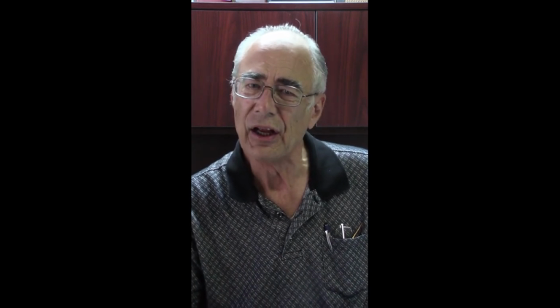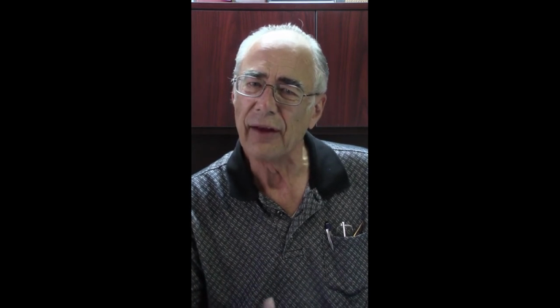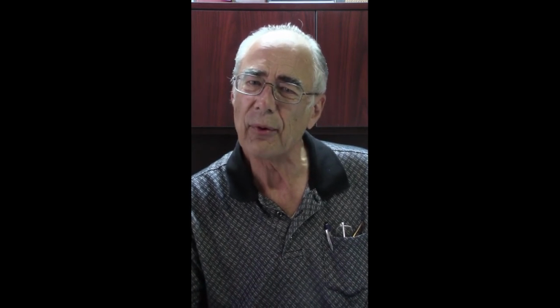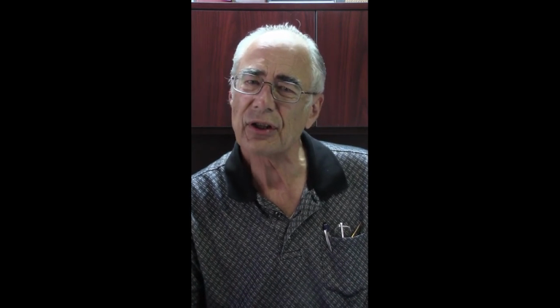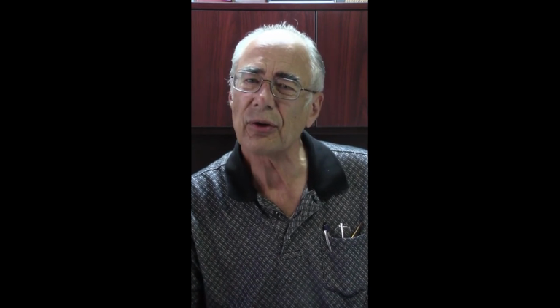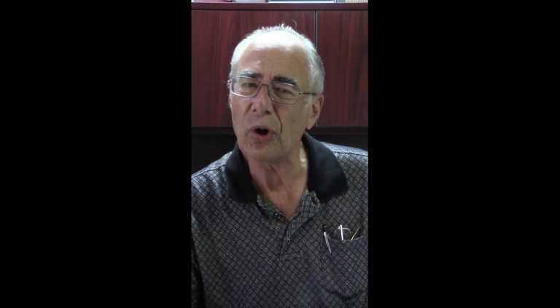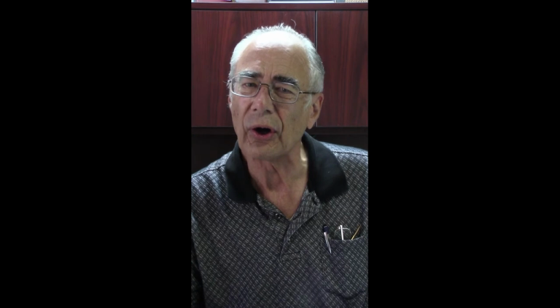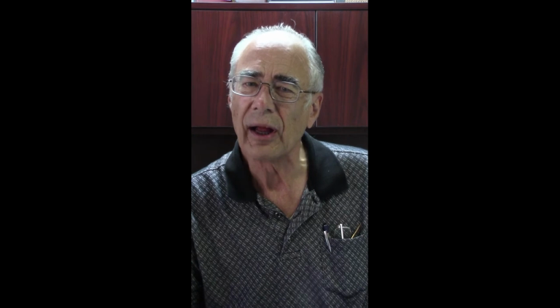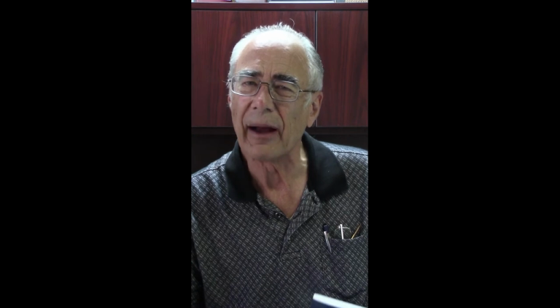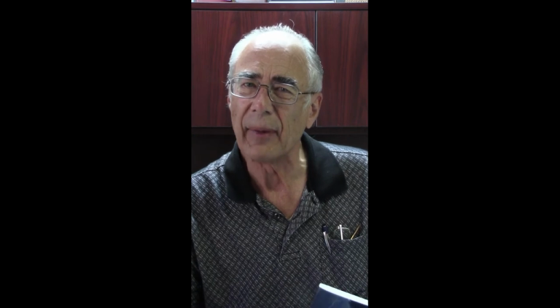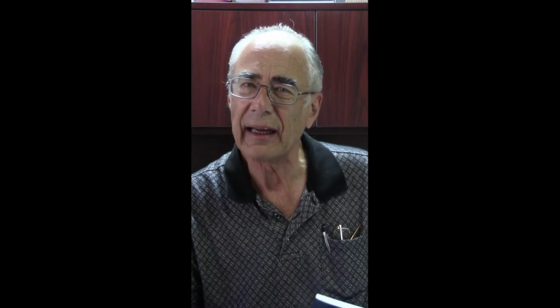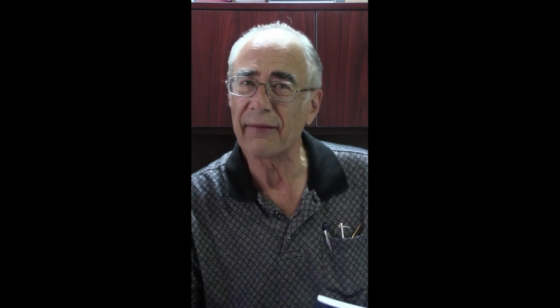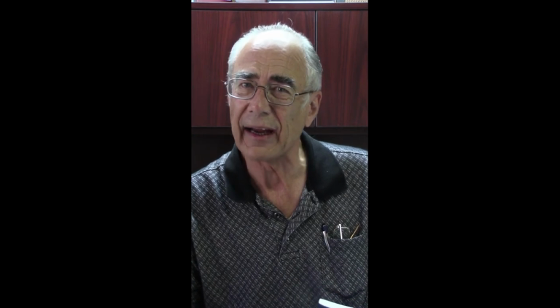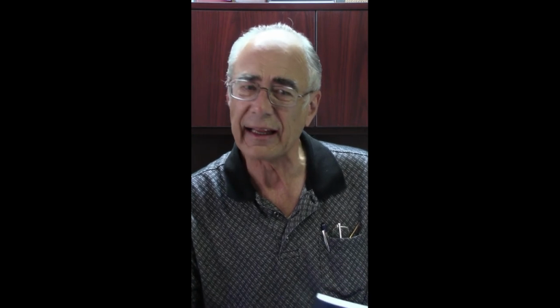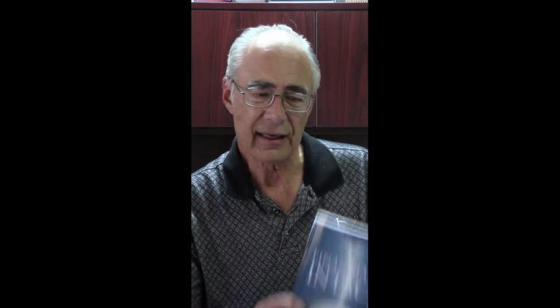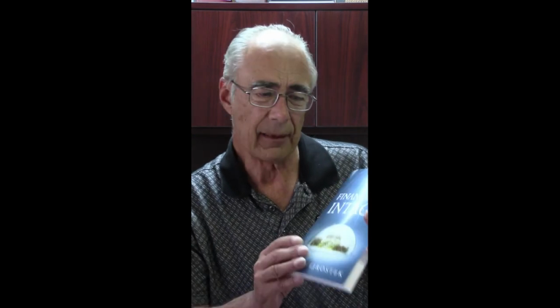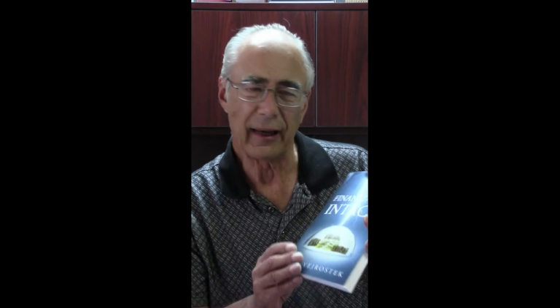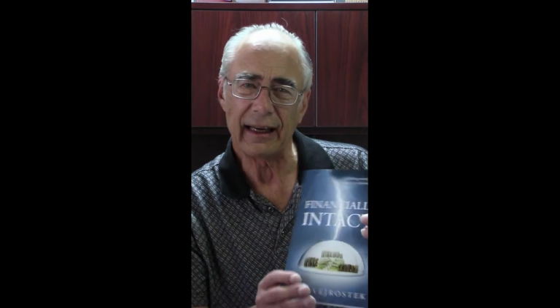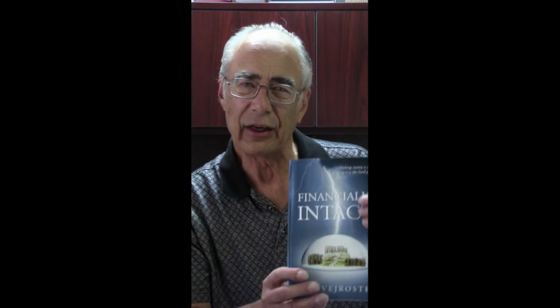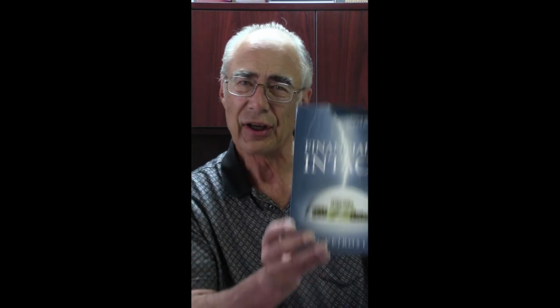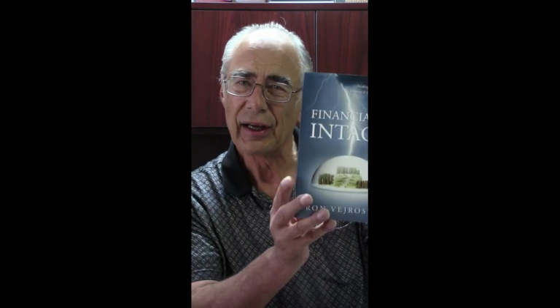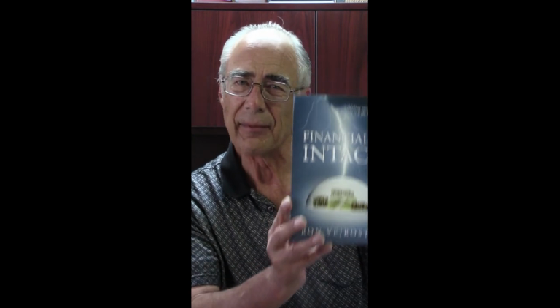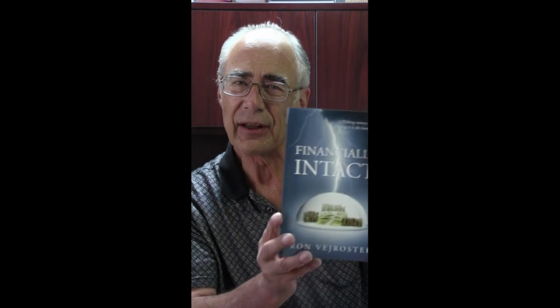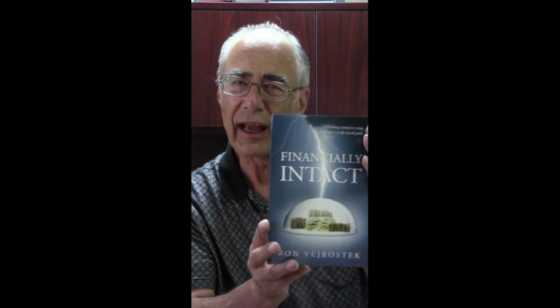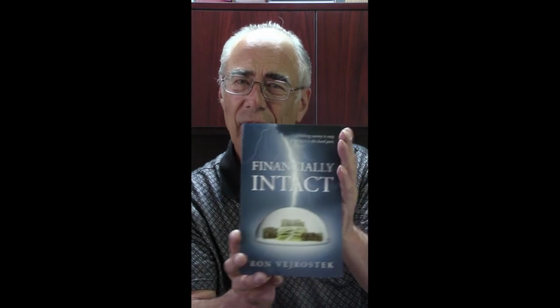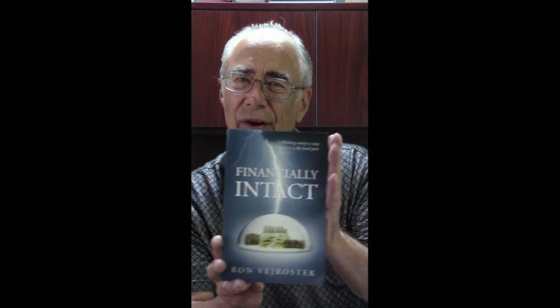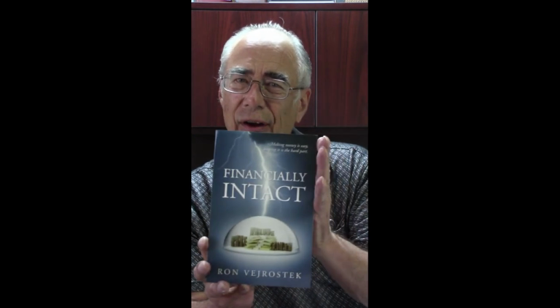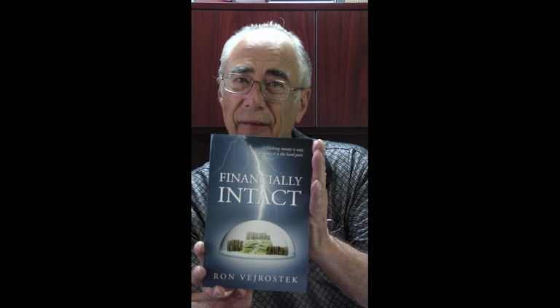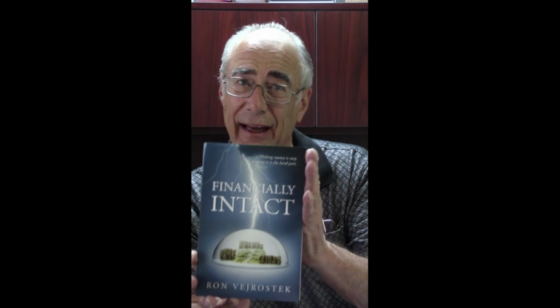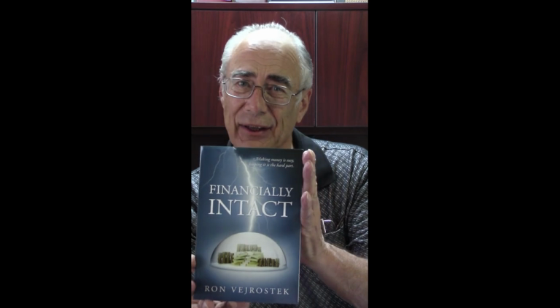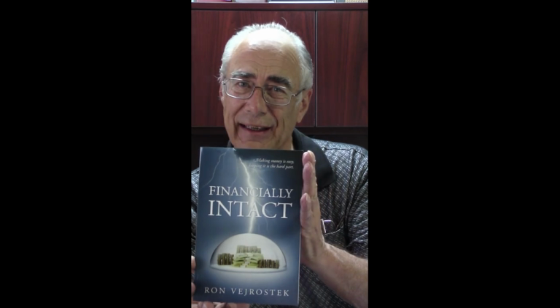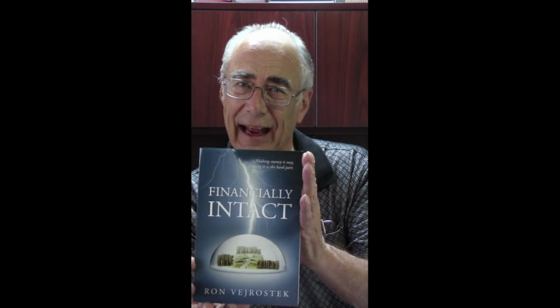If you want to learn more about money and finance in plain English, come to the channel Financially Intact.